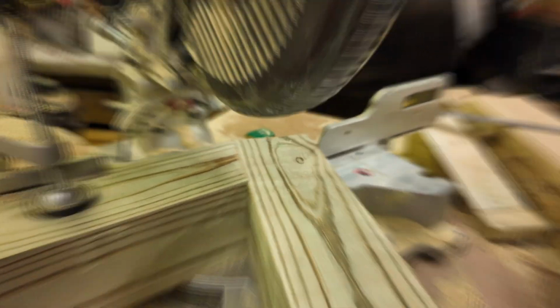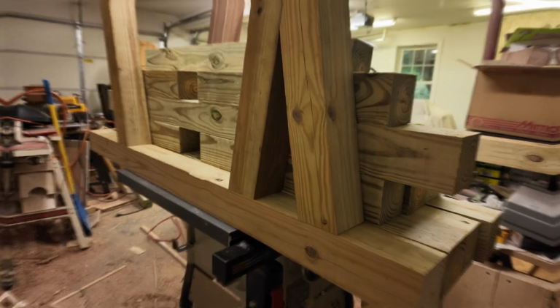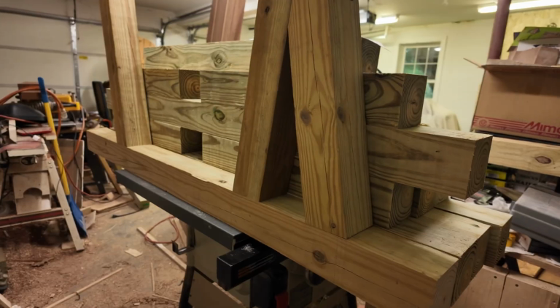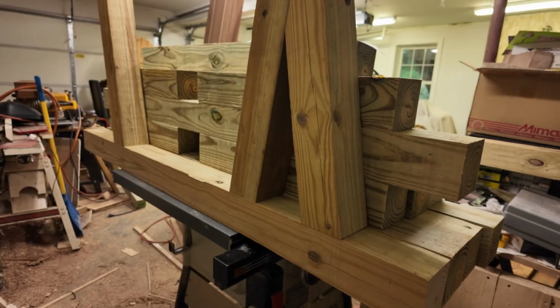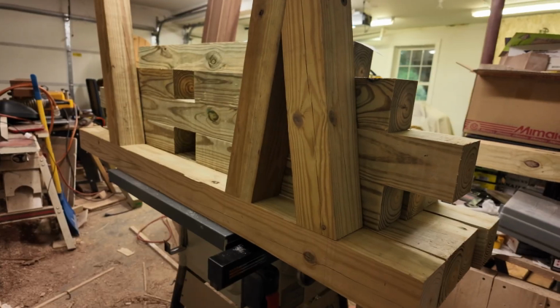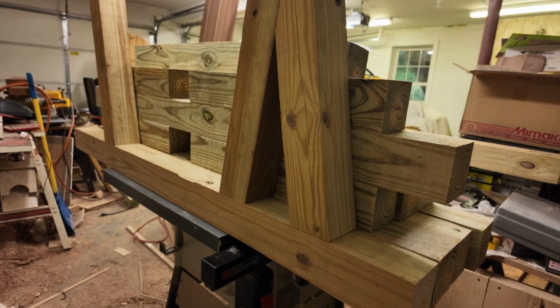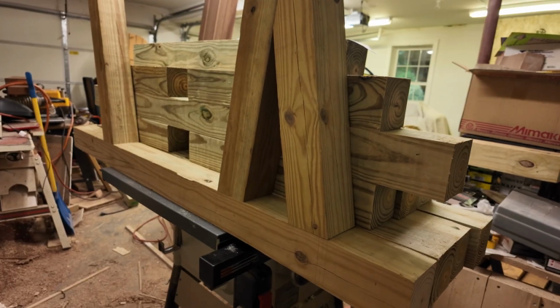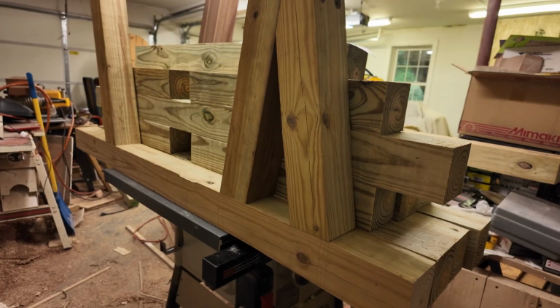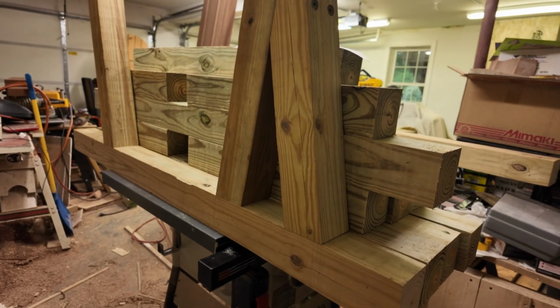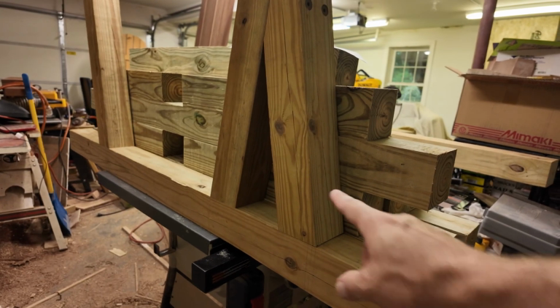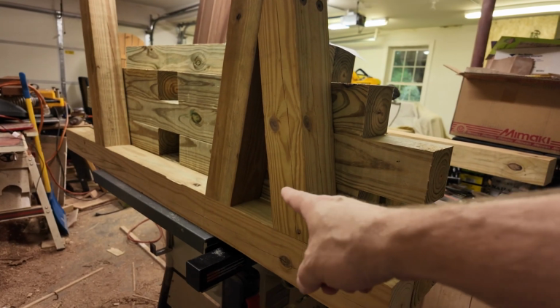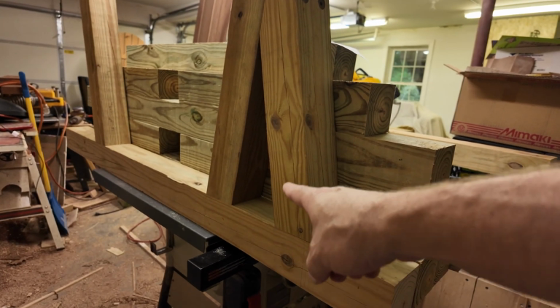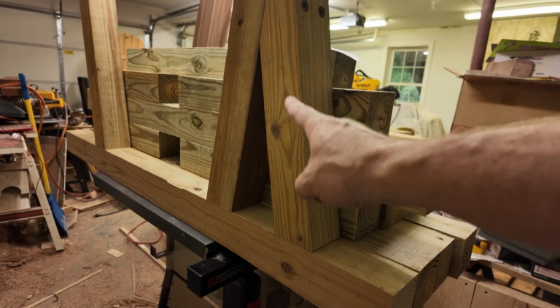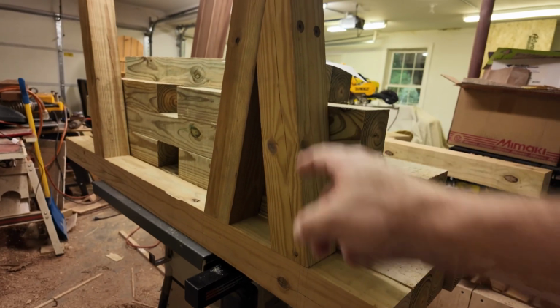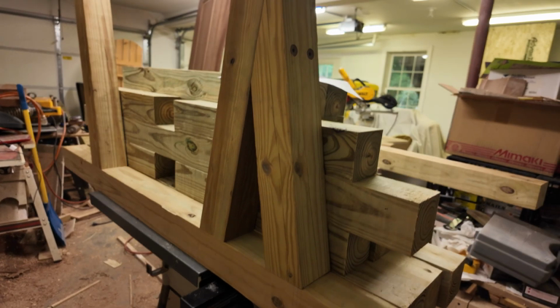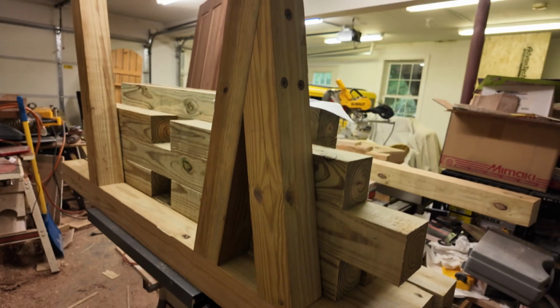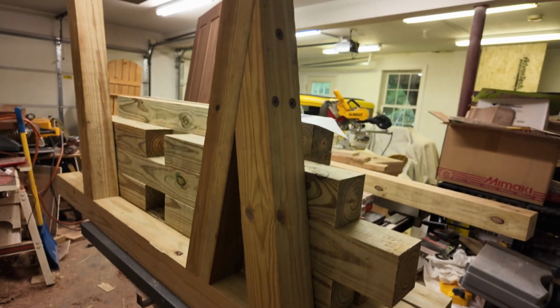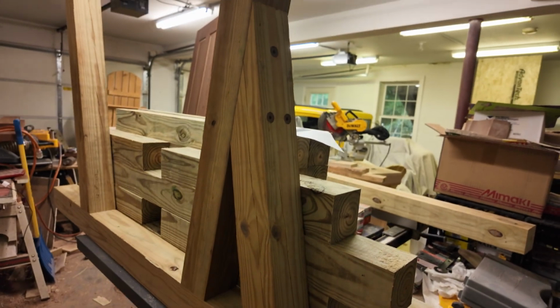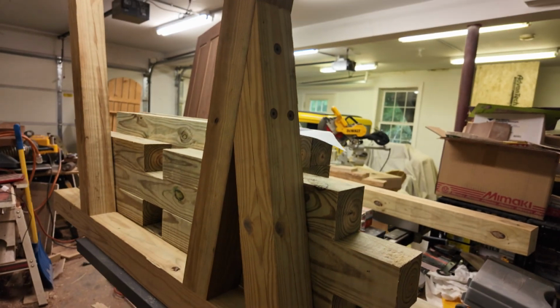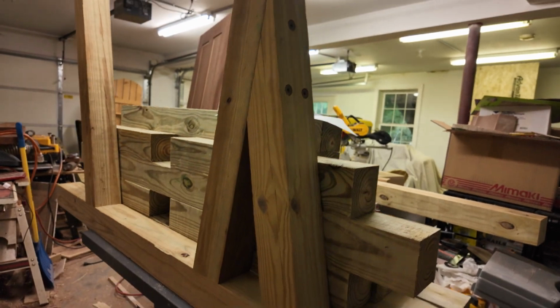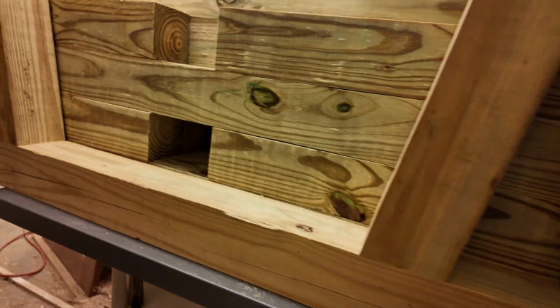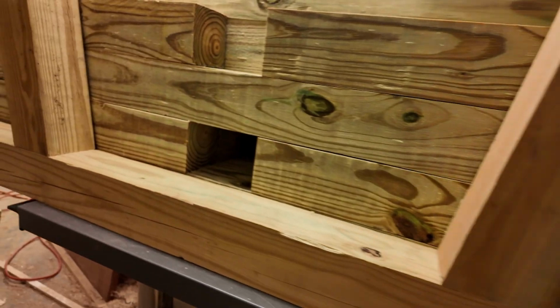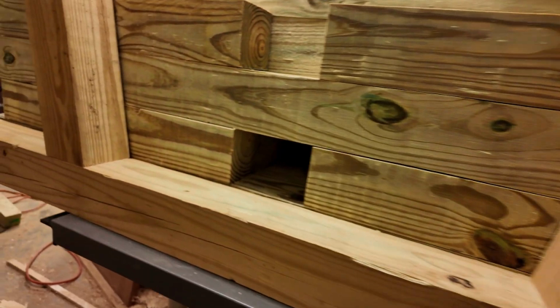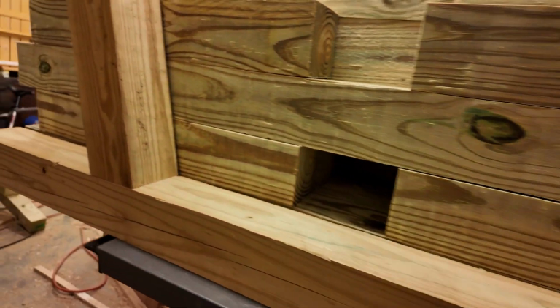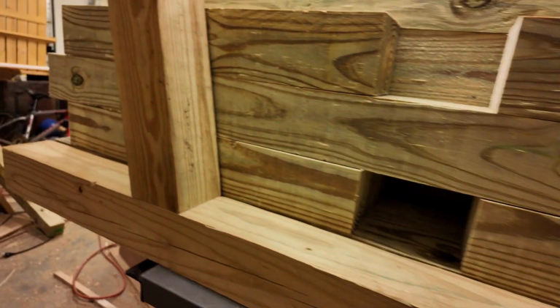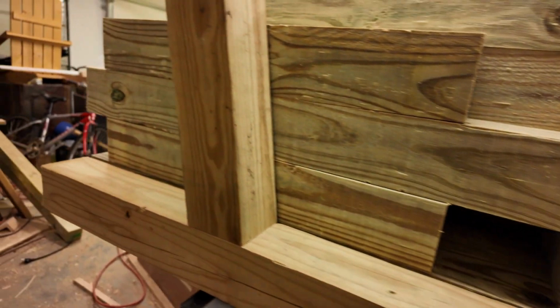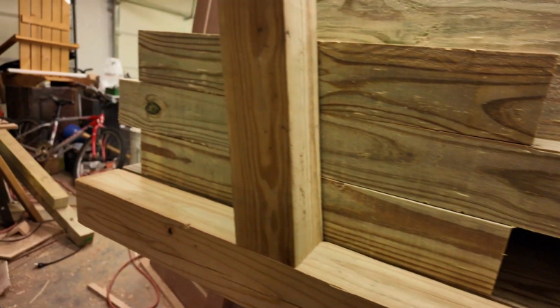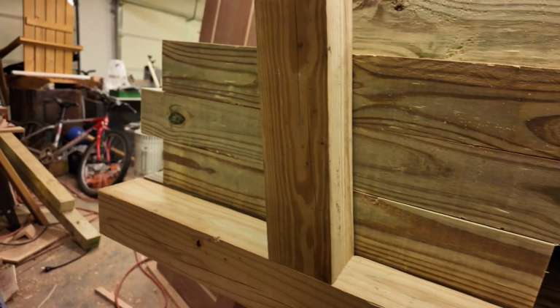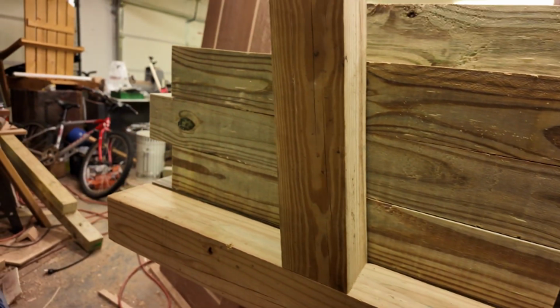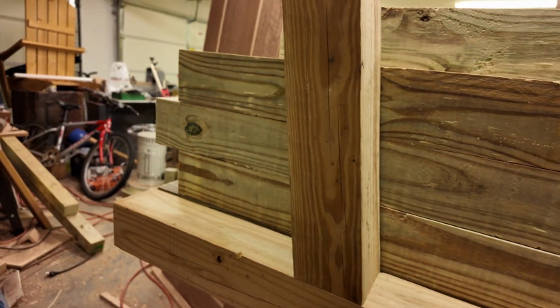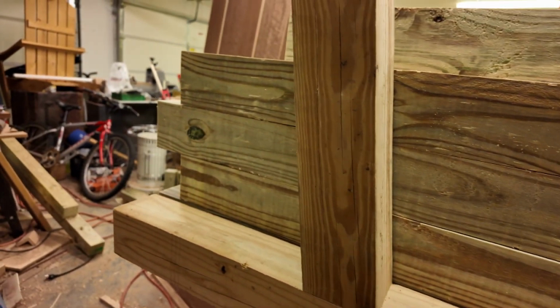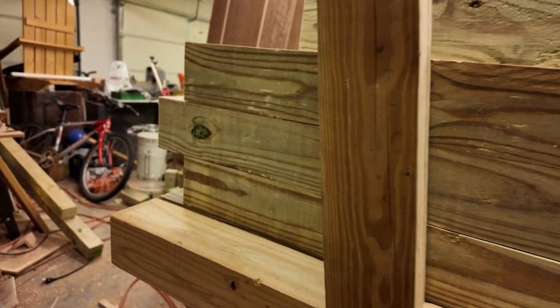I forgot to mention — if anybody's interested, I can provide a cut list for all these pieces. I'm not sure if anybody's building a suspension bridge or not, but it's available.